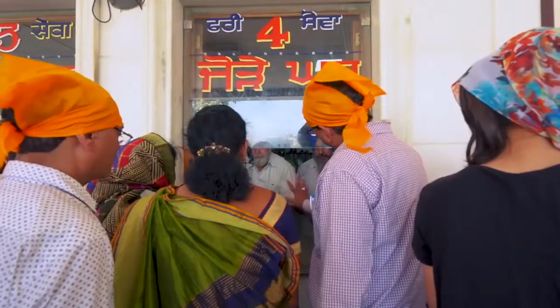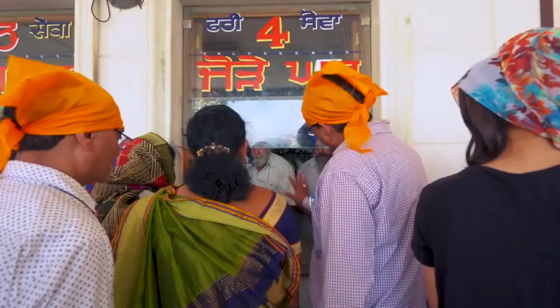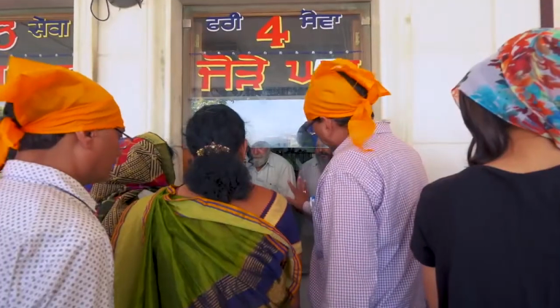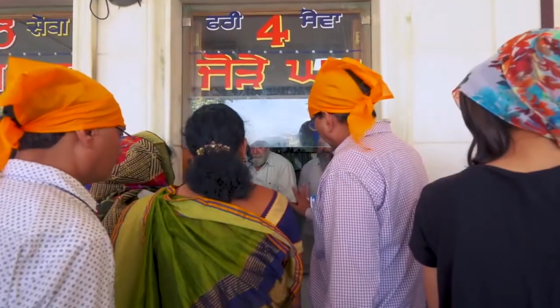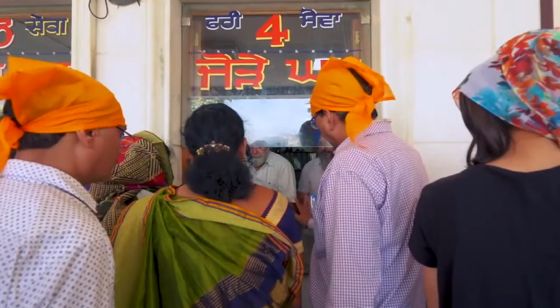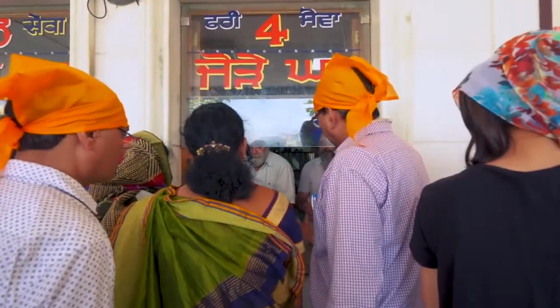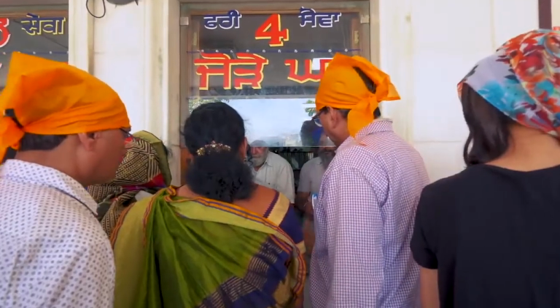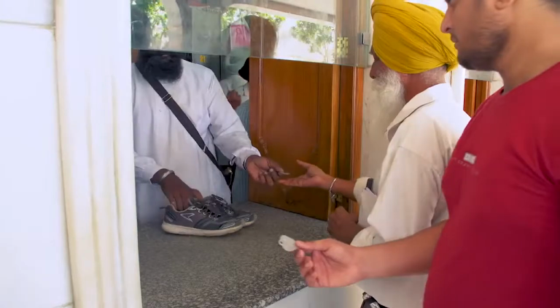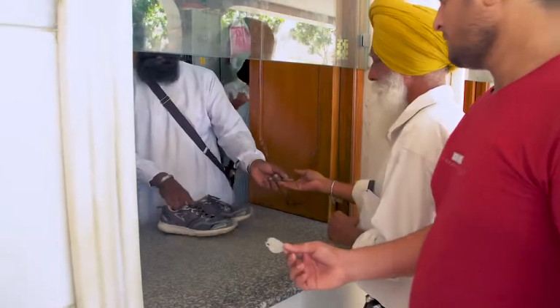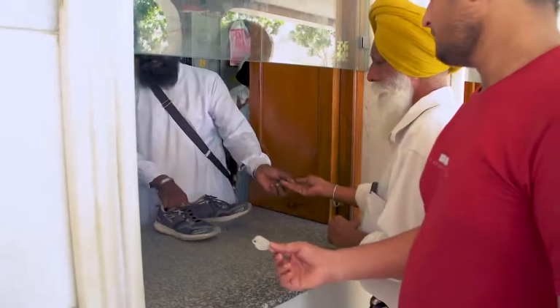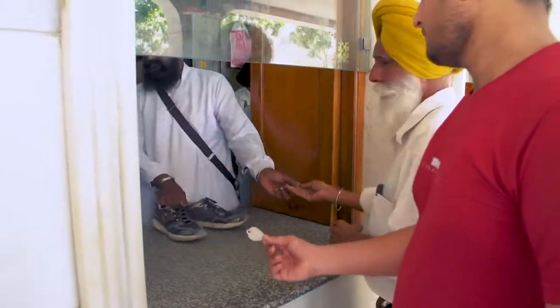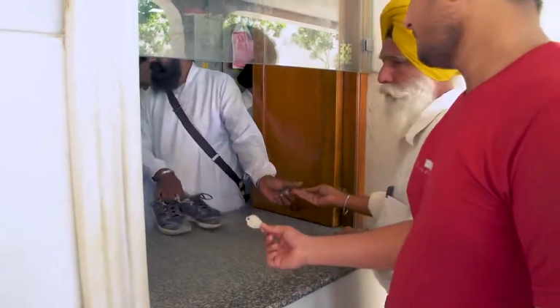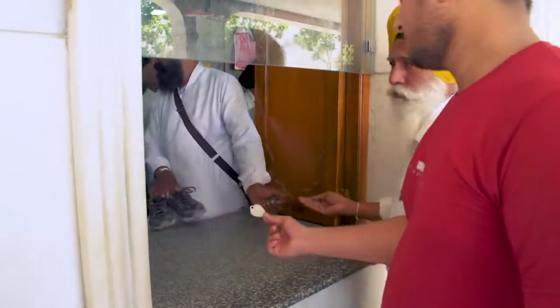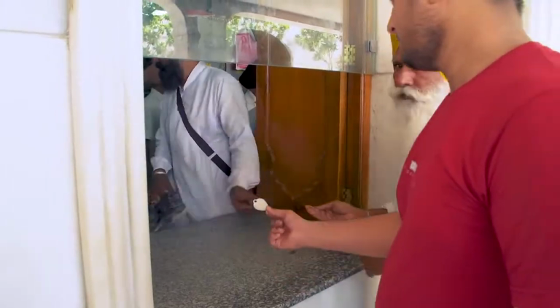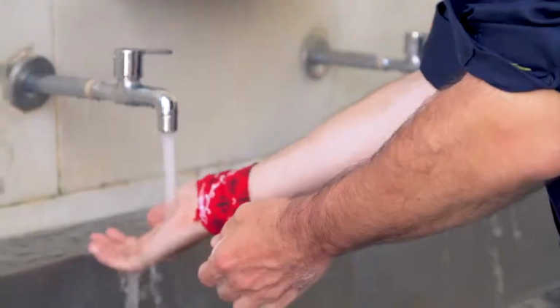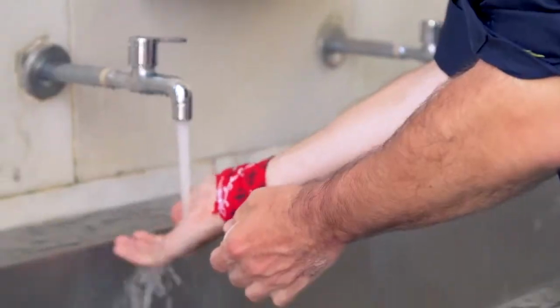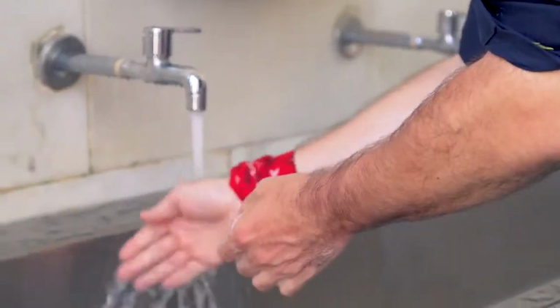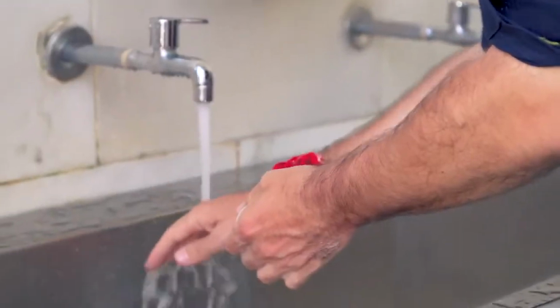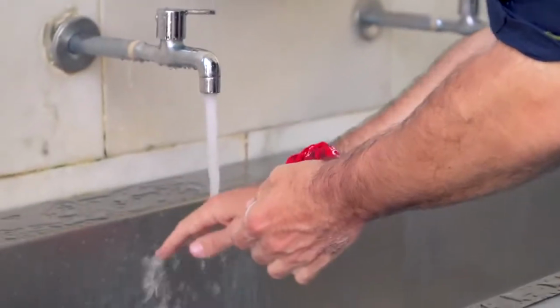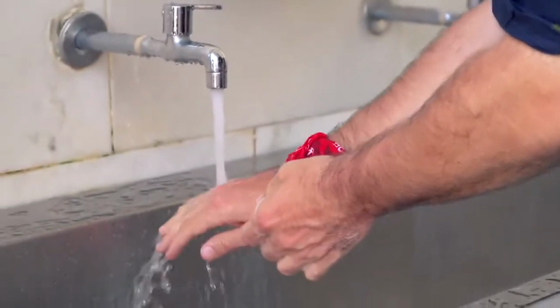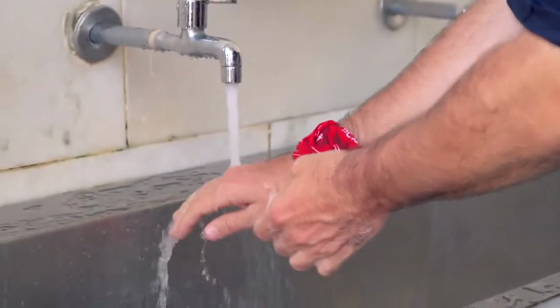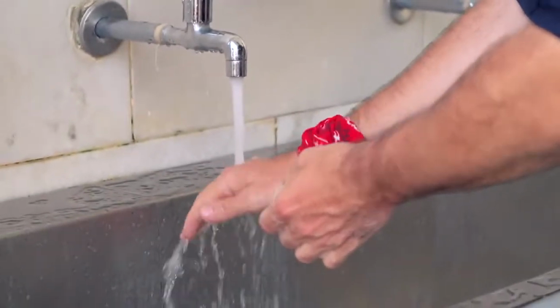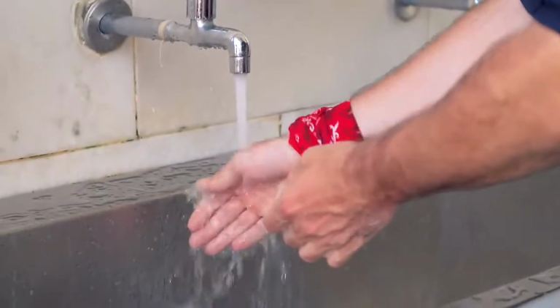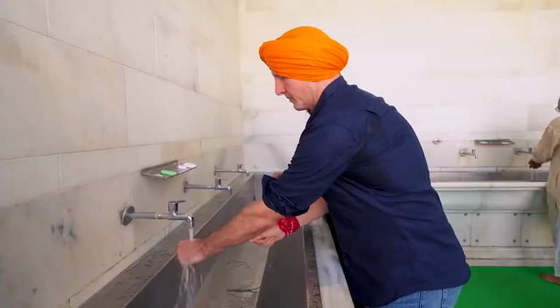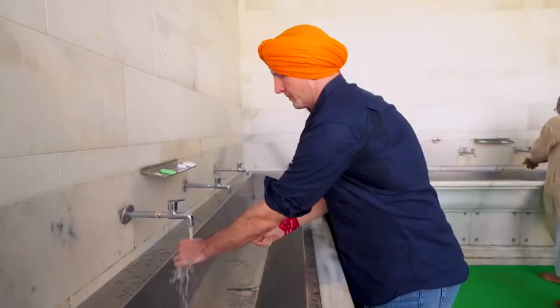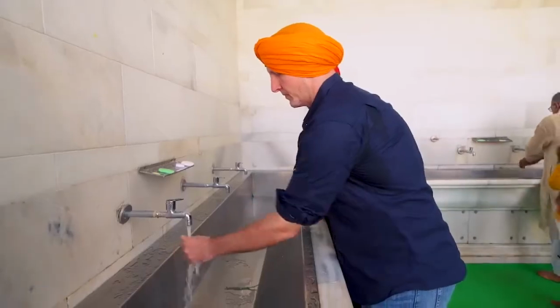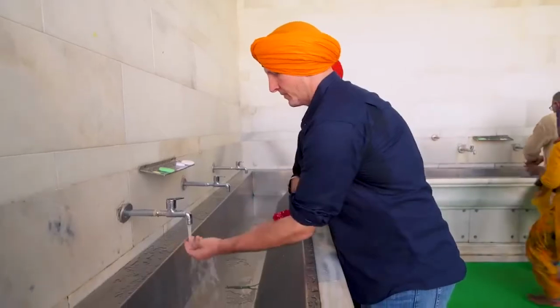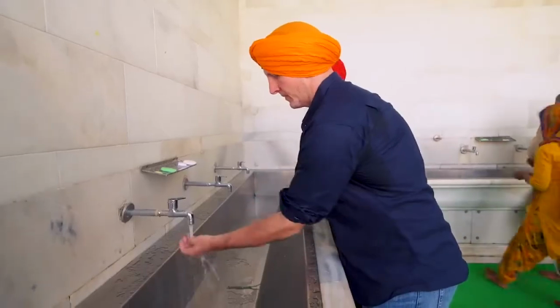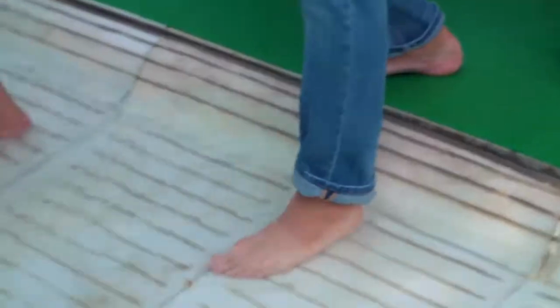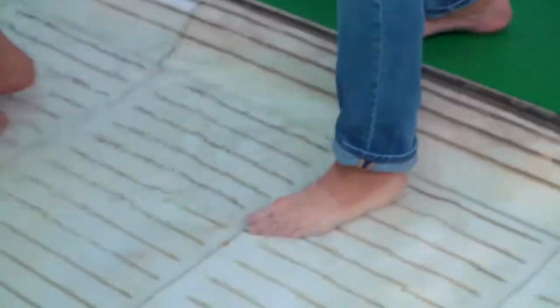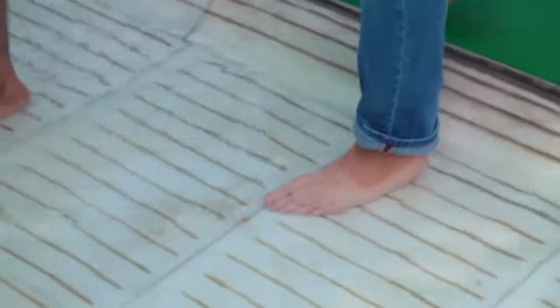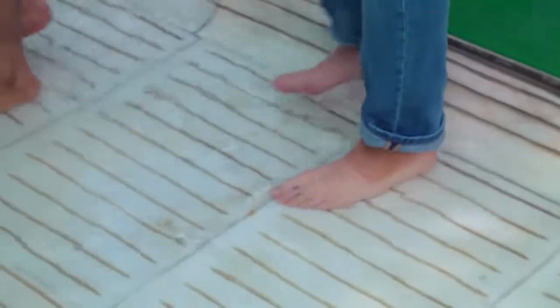For entering the temple, we check in our shoes. Then, before entering, we must wash our hands and then our feet.